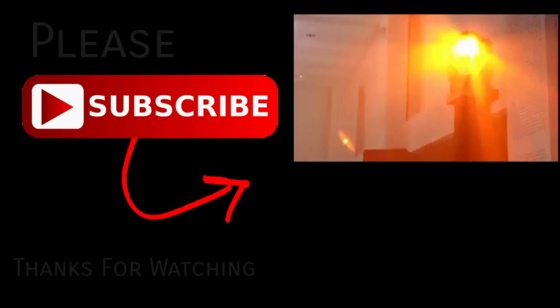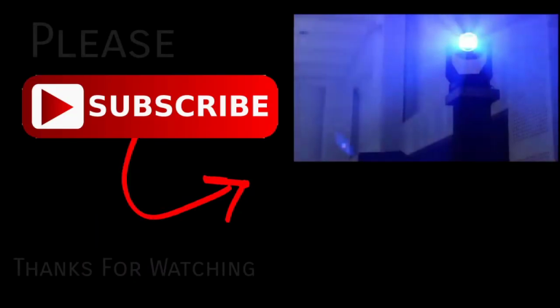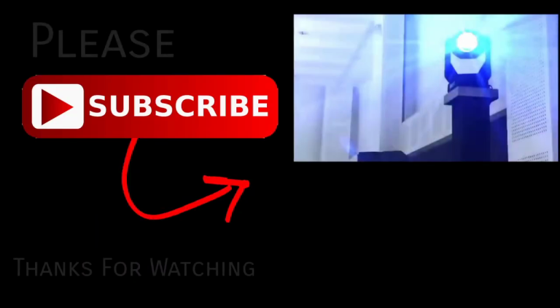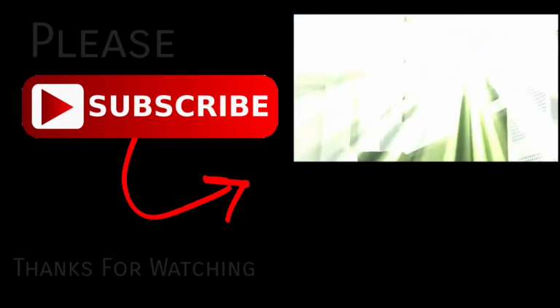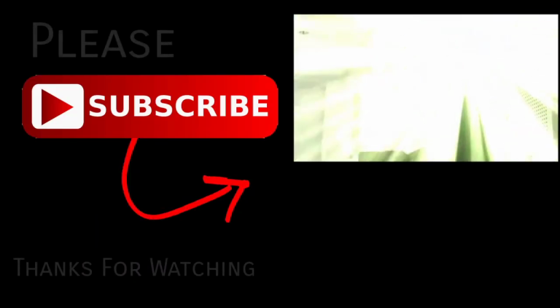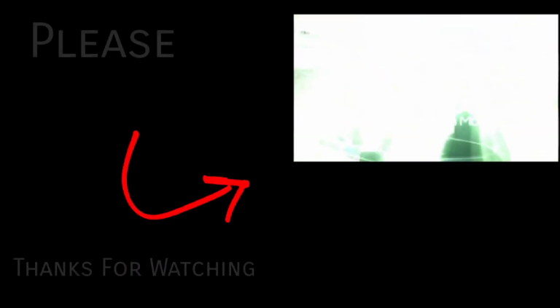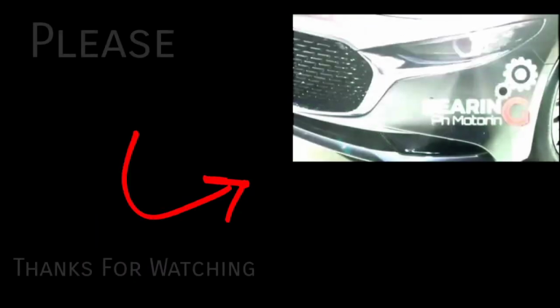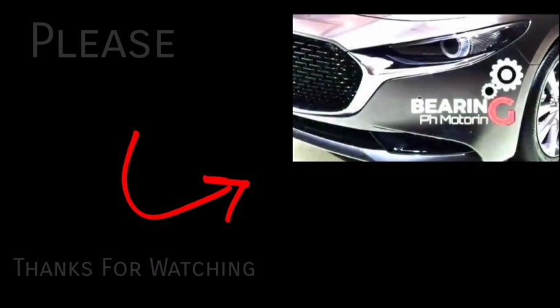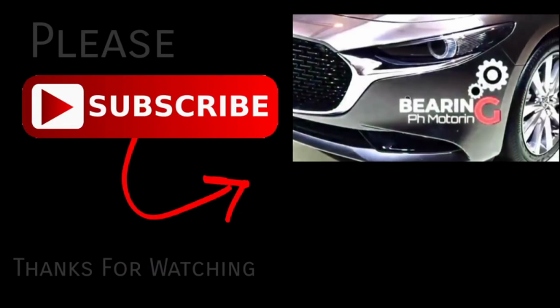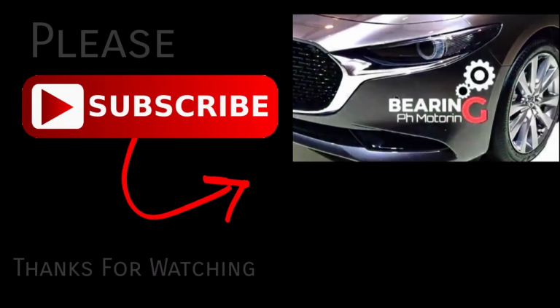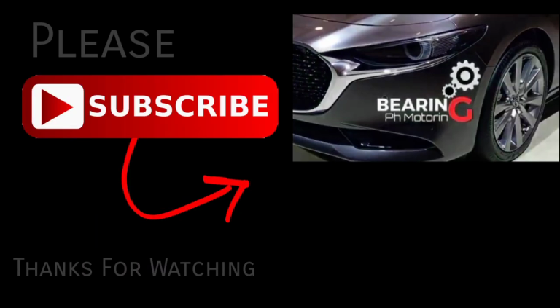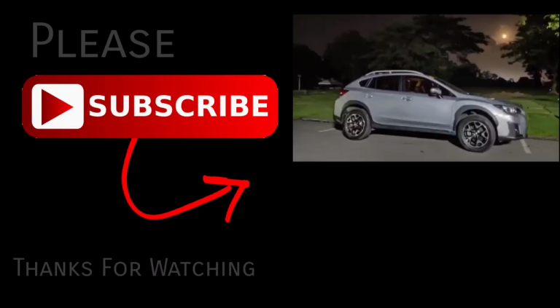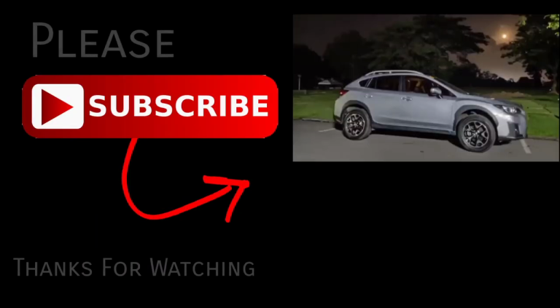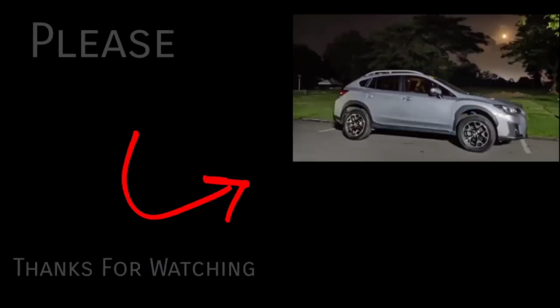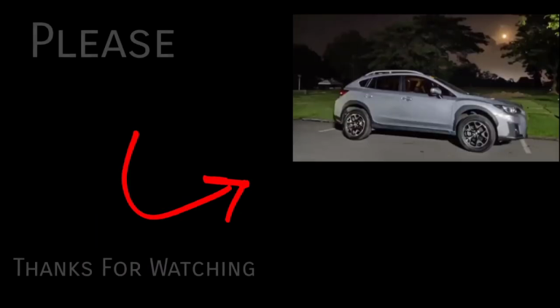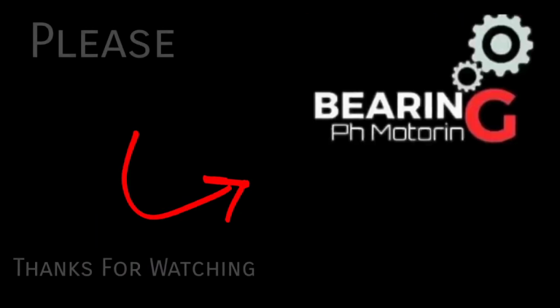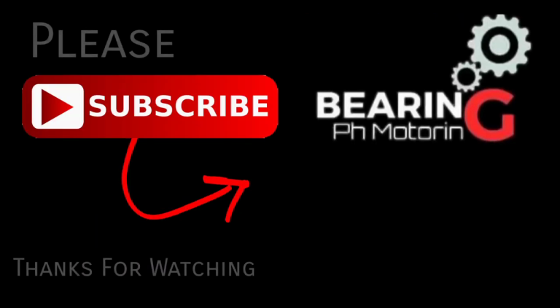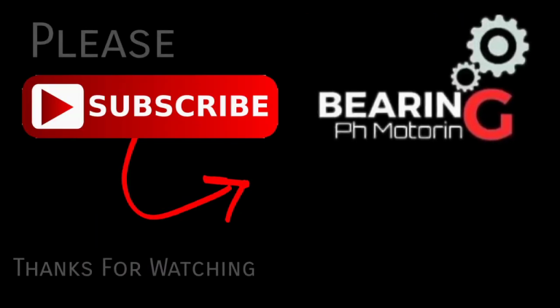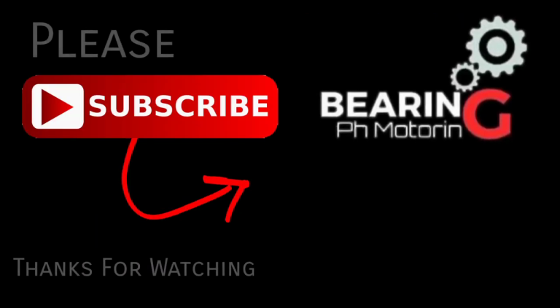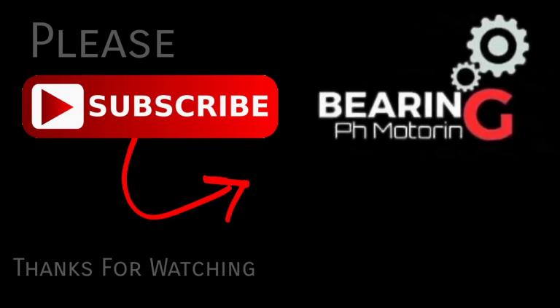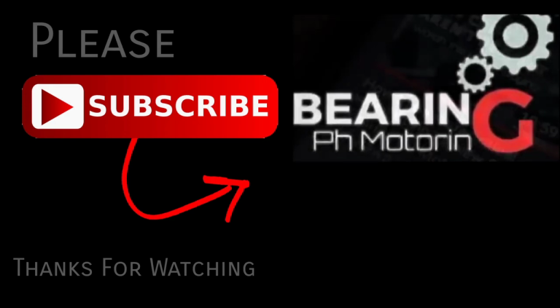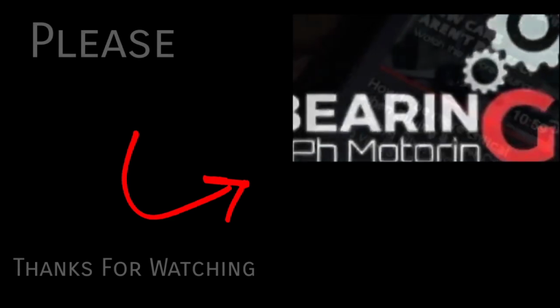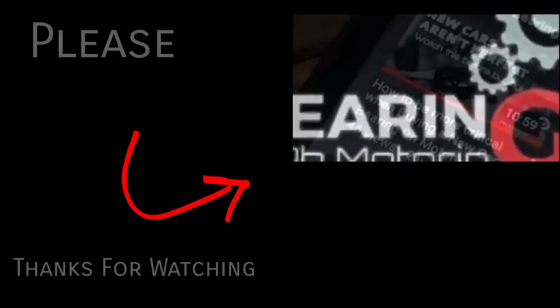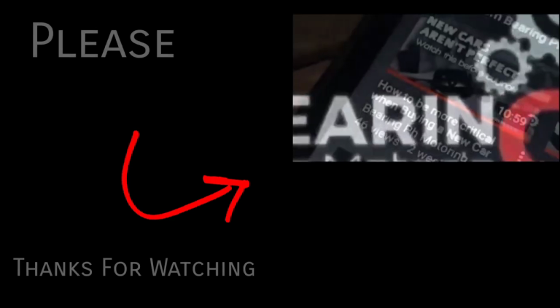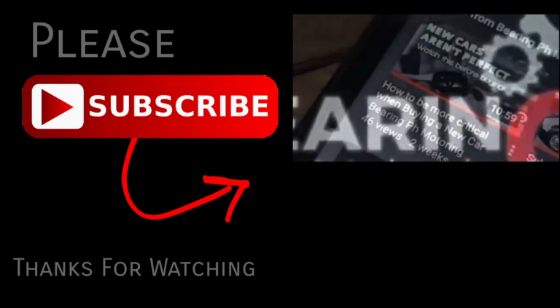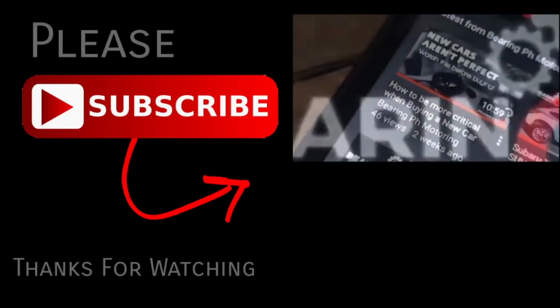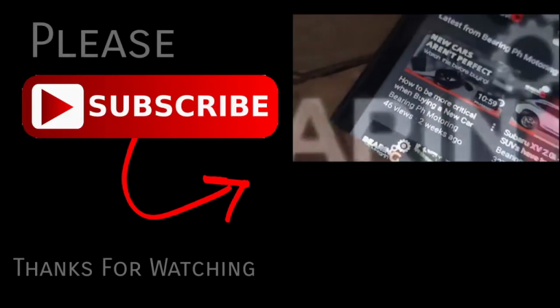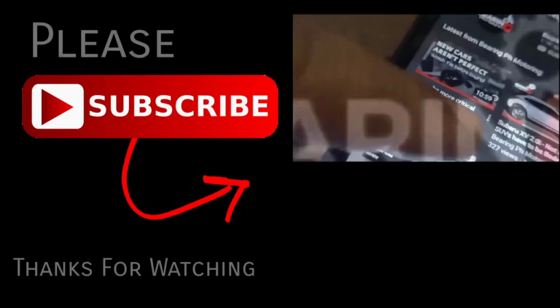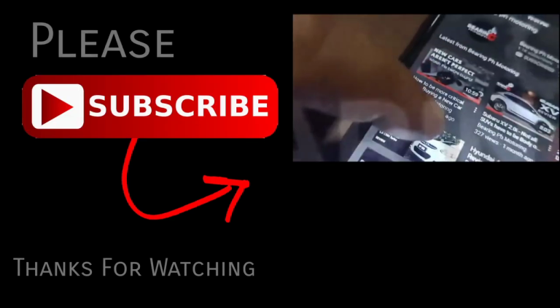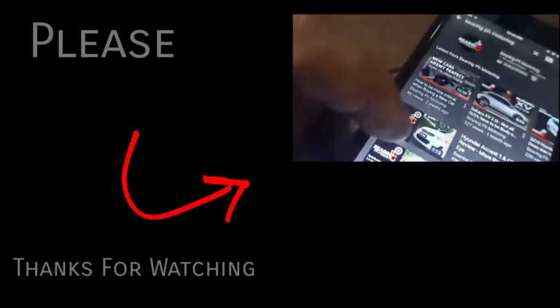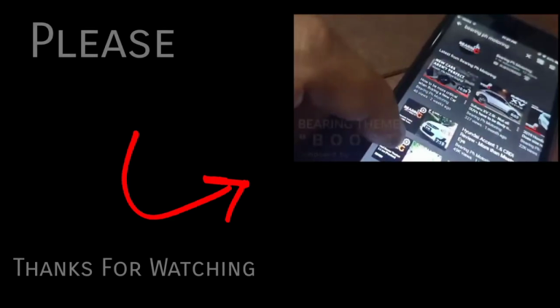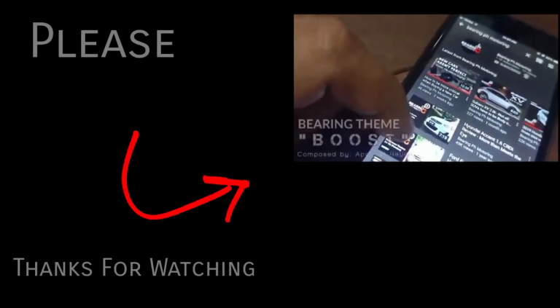Thanks for watching. If it isn't too much trouble, please subscribe and give the video a like if you feel it deserves one.